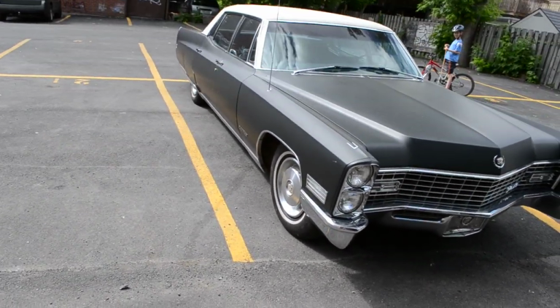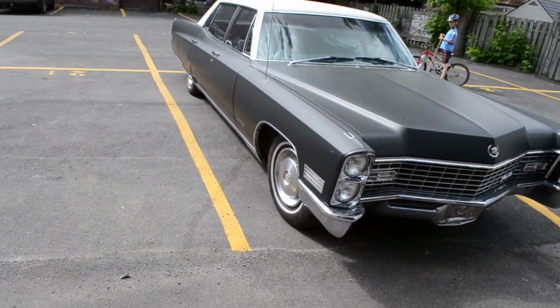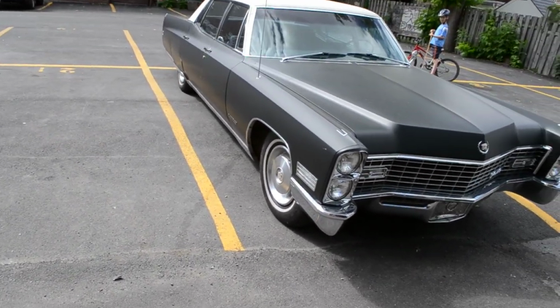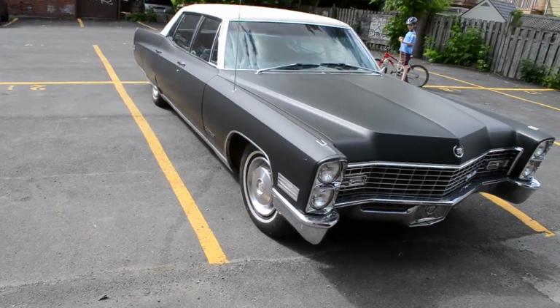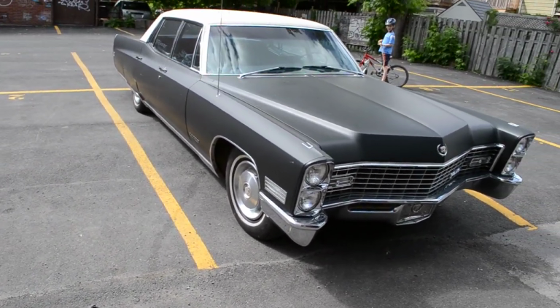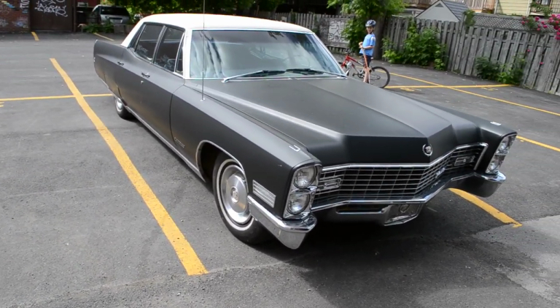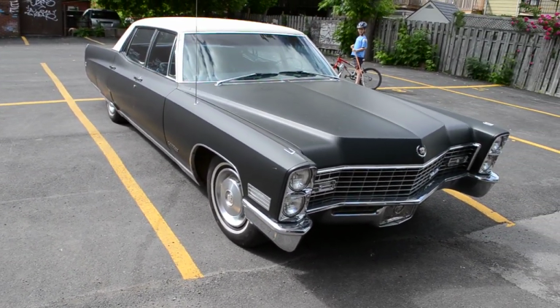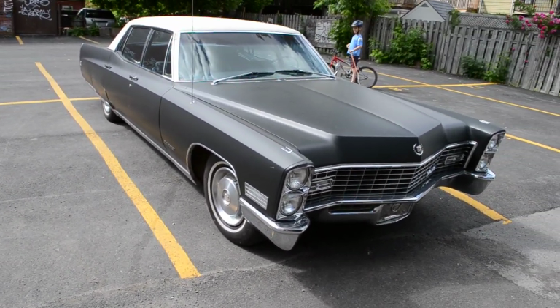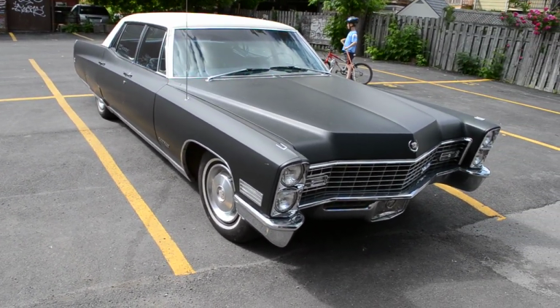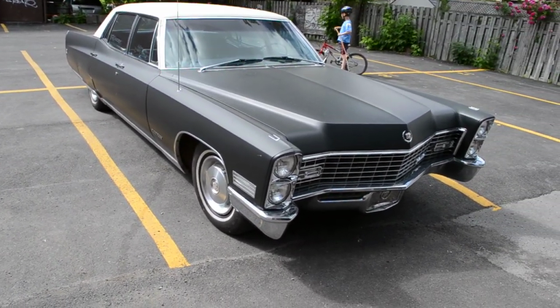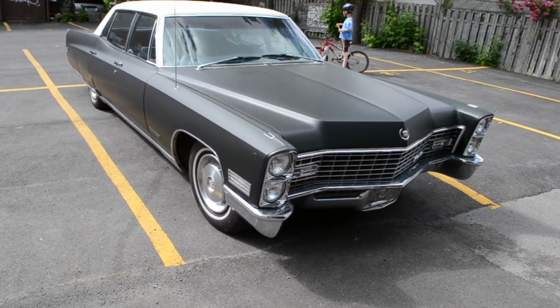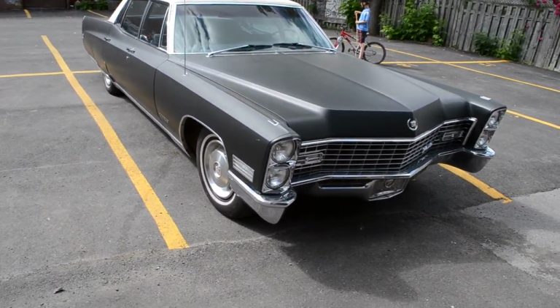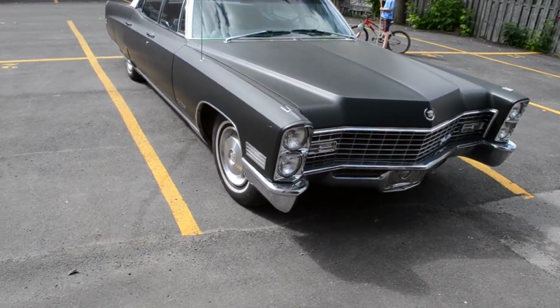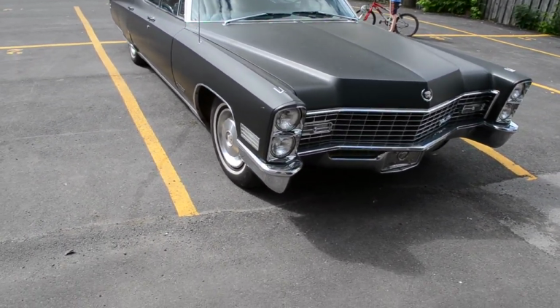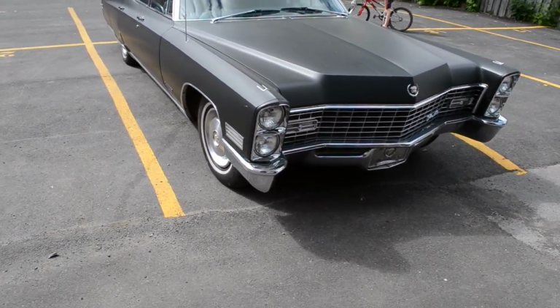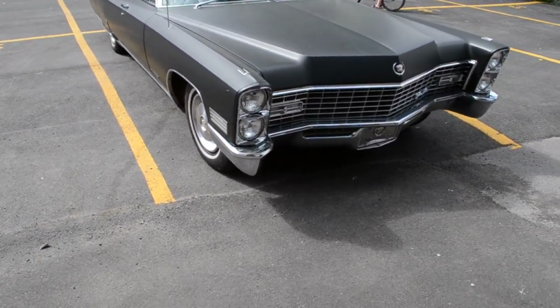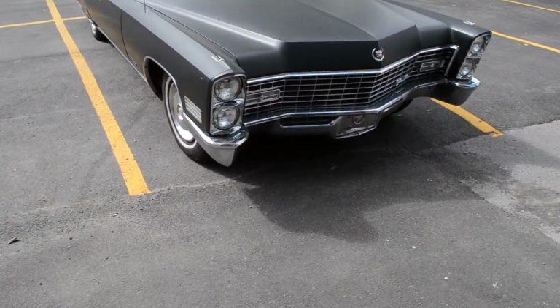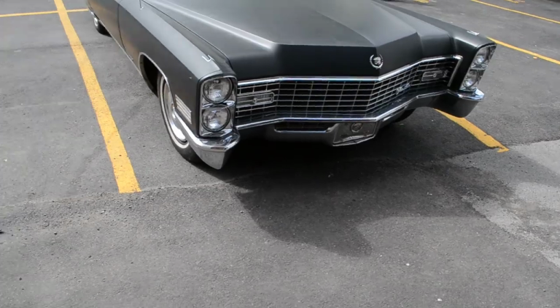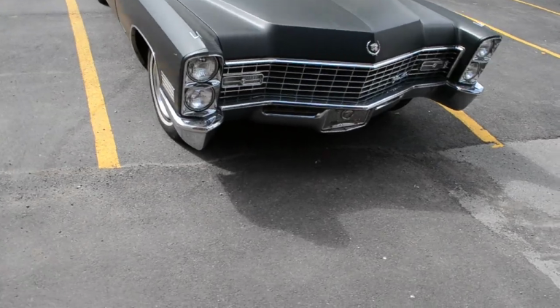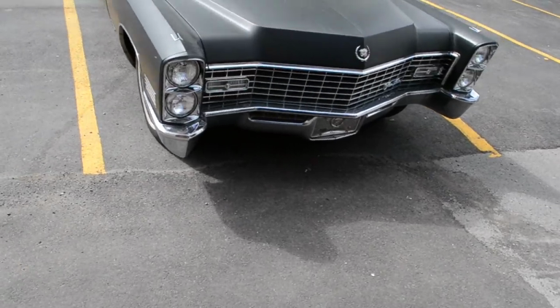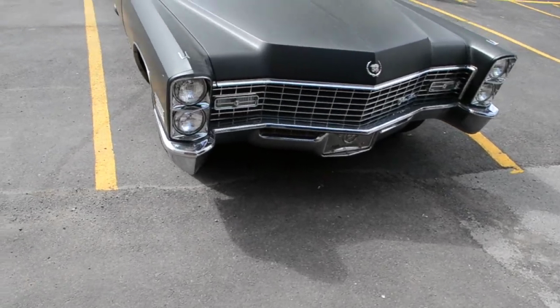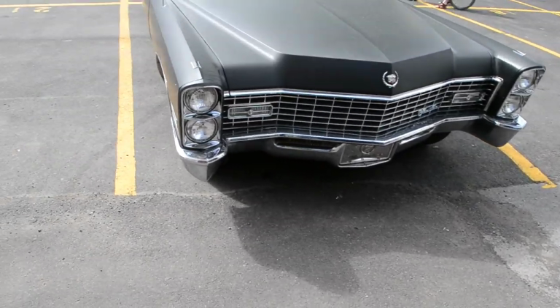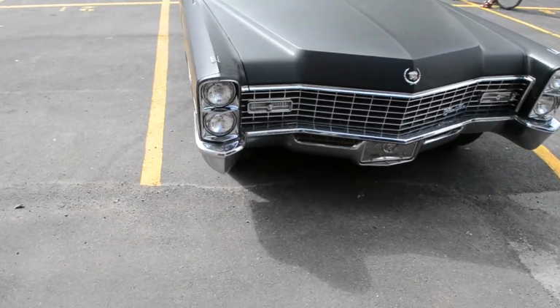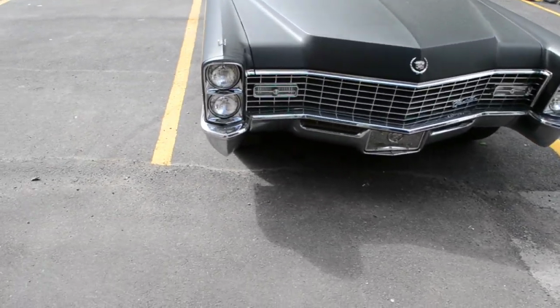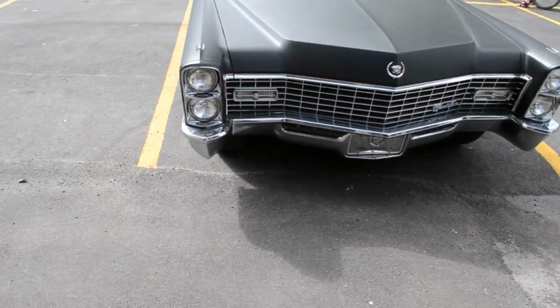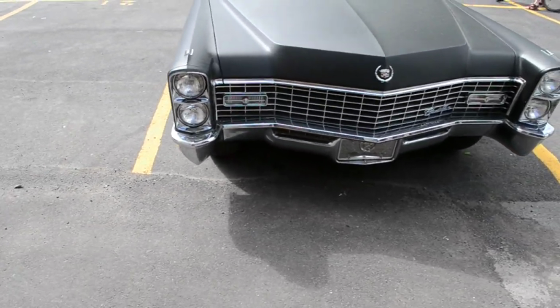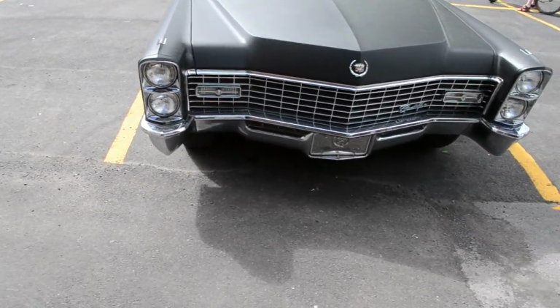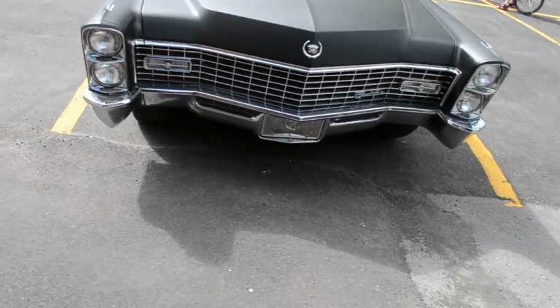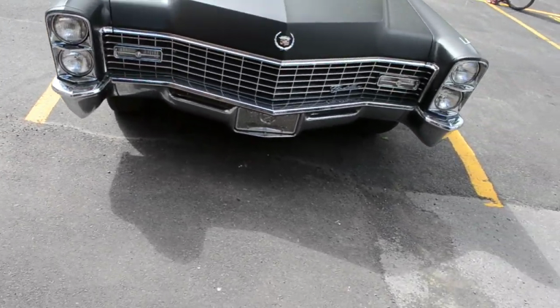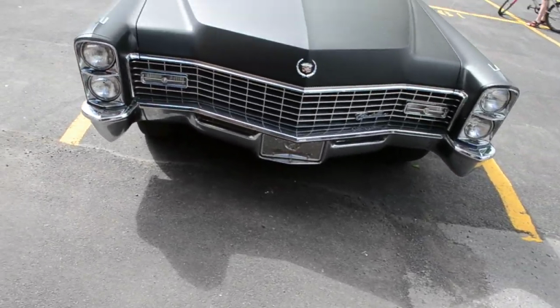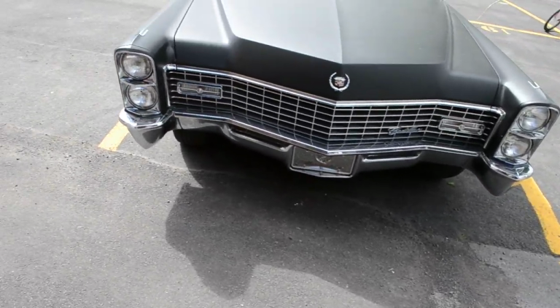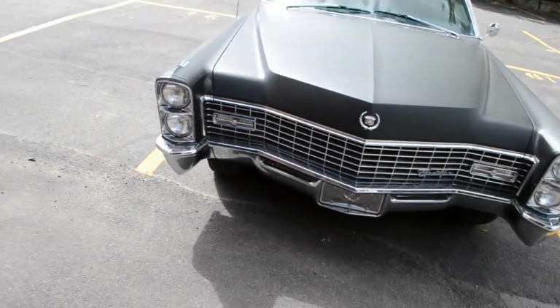And look what happens to be here. This Caddy I've seen a few times here — a '67 Fleetwood.